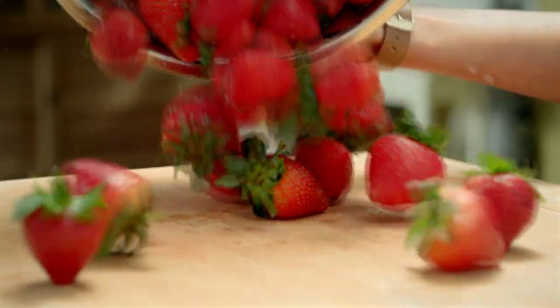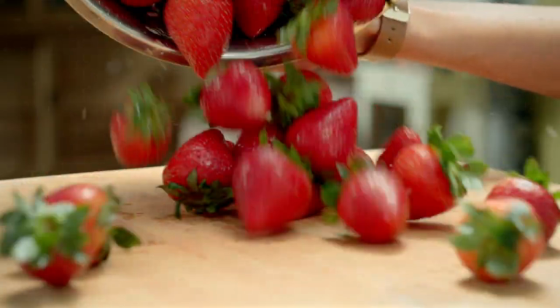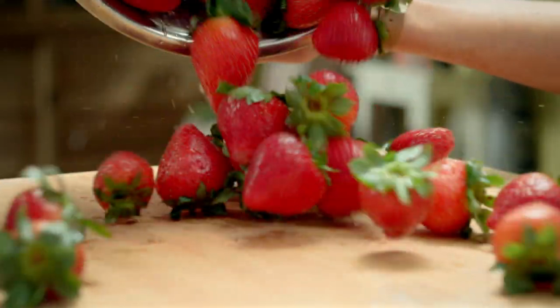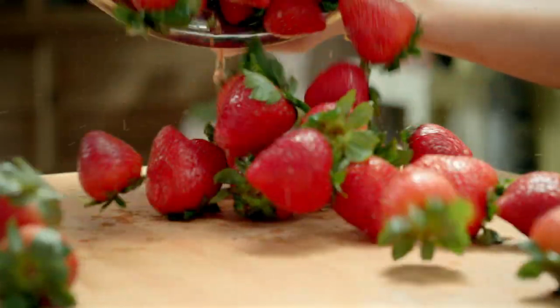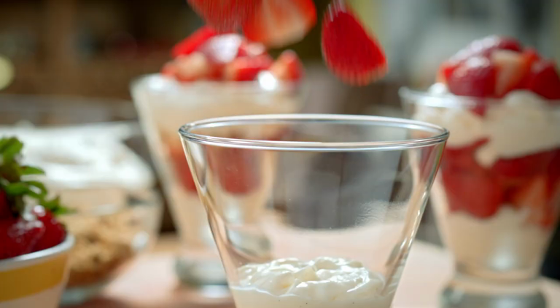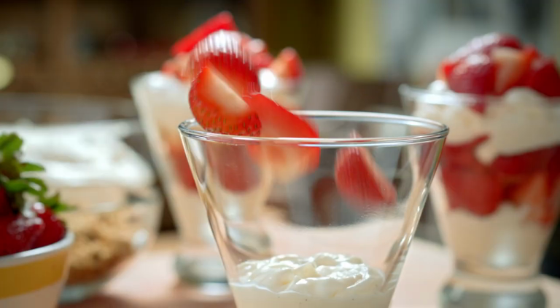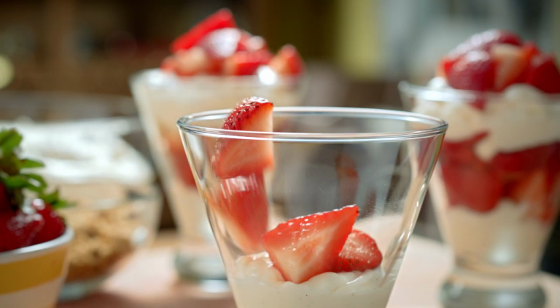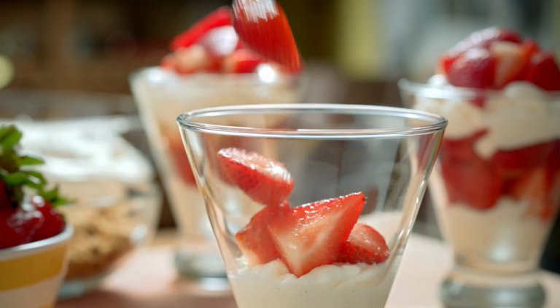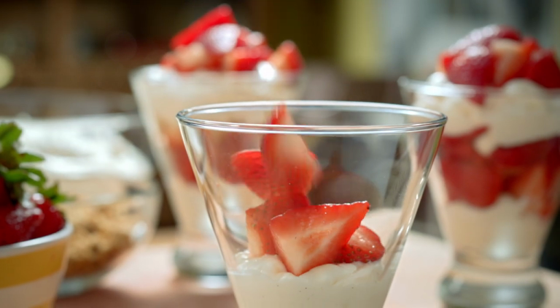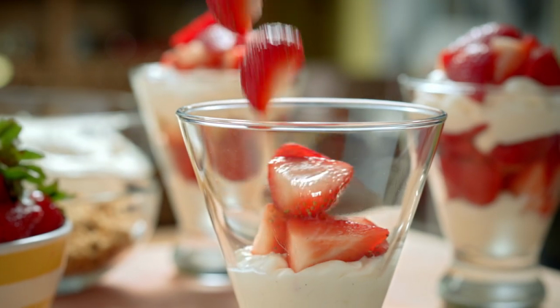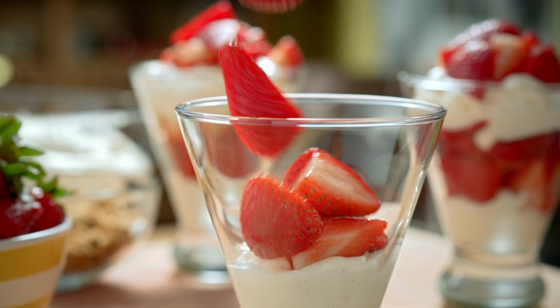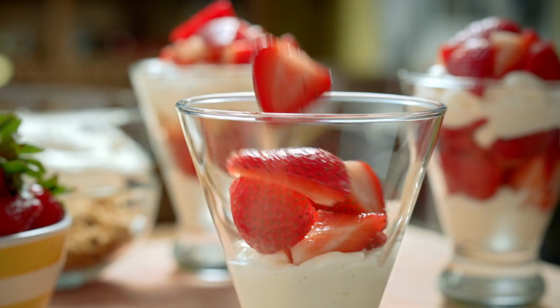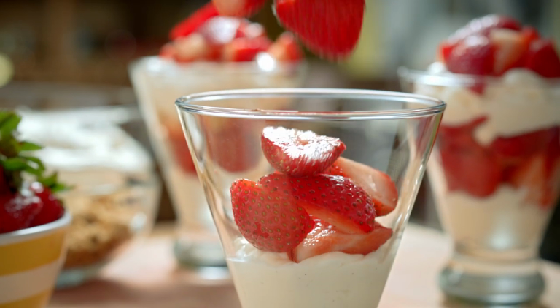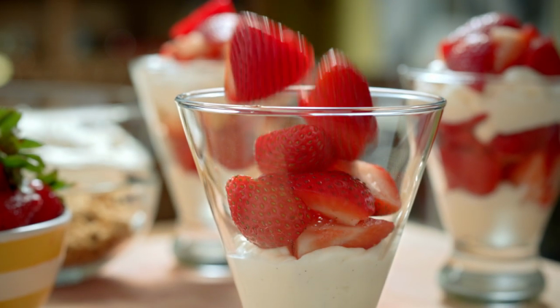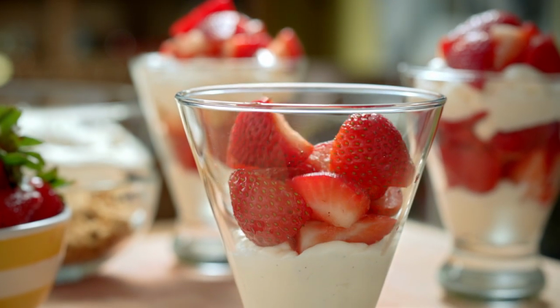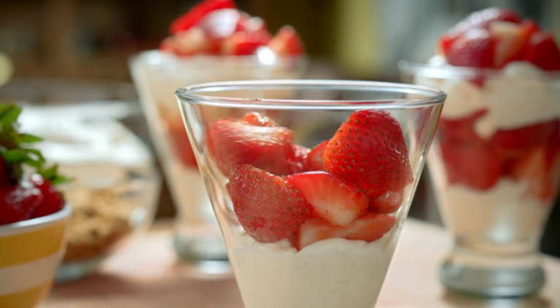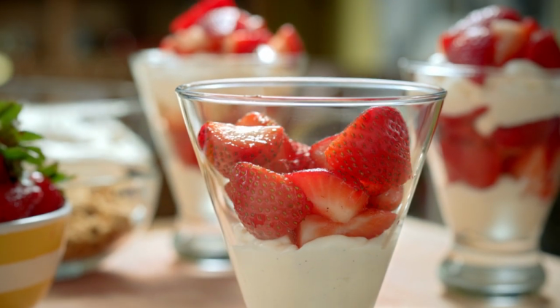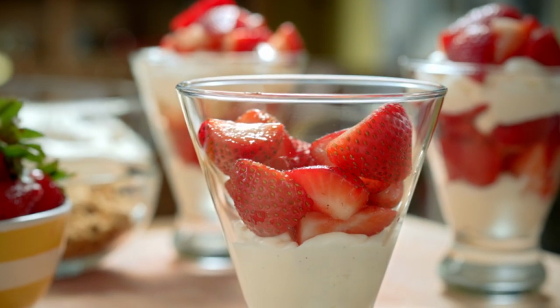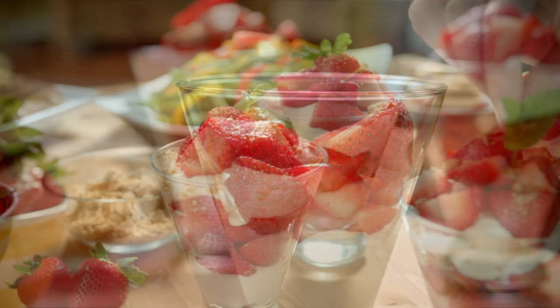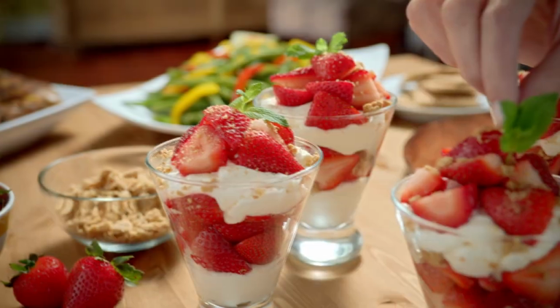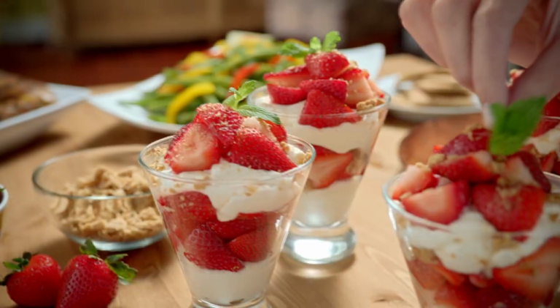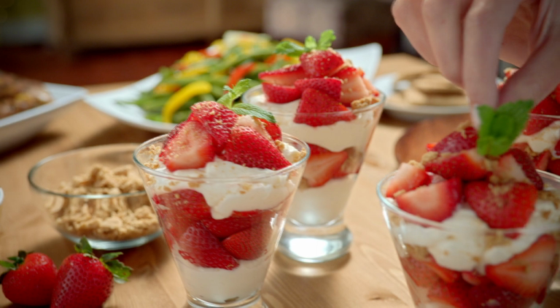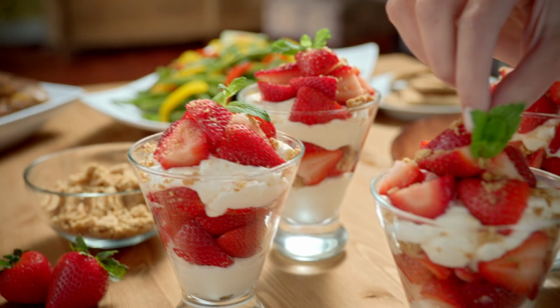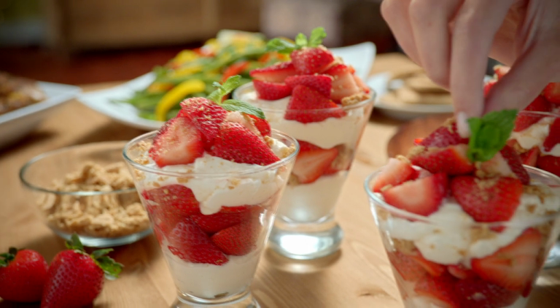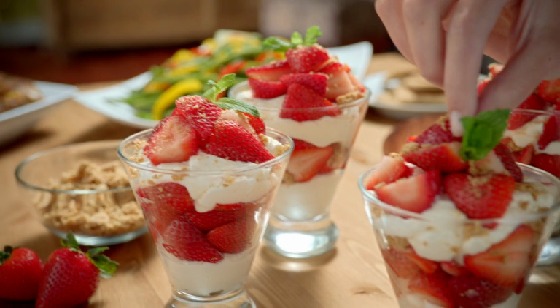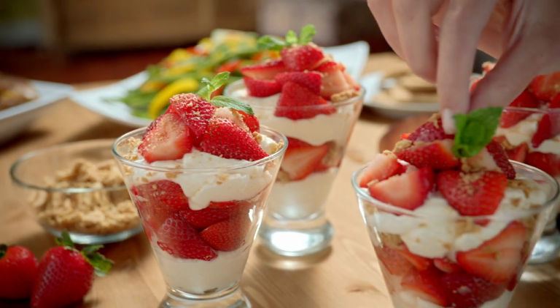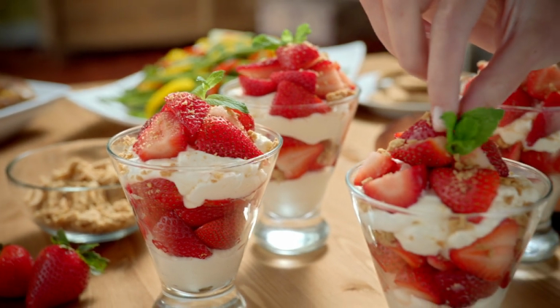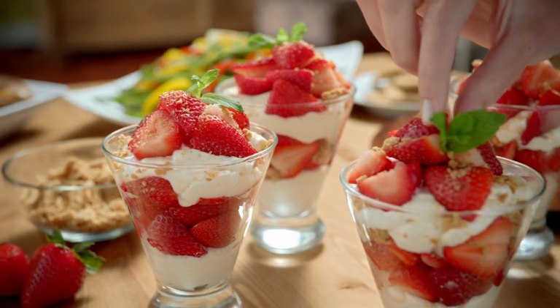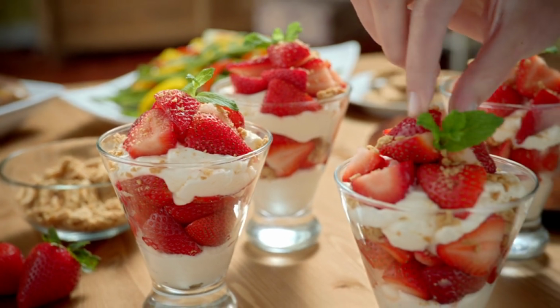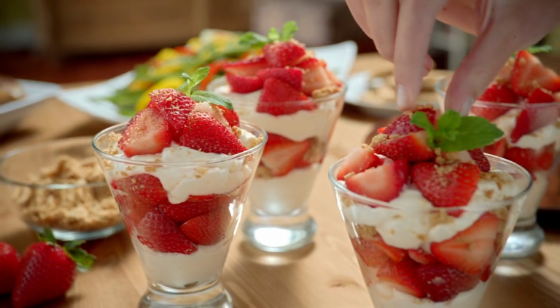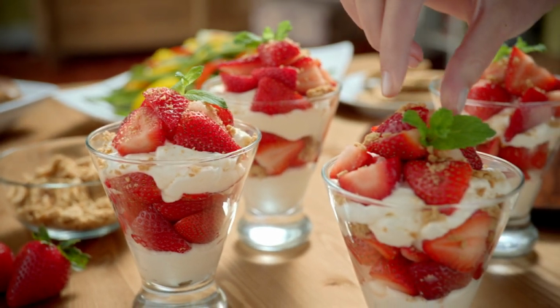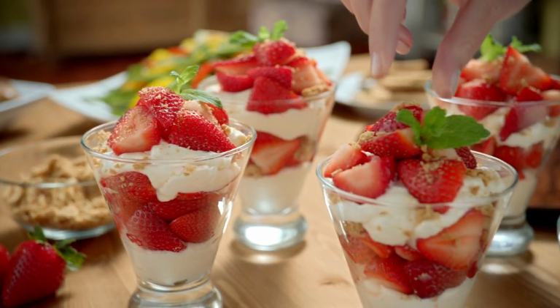For dessert, surprise them with juicy Florida strawberries in a scrumptious, easy-to-make parfait.